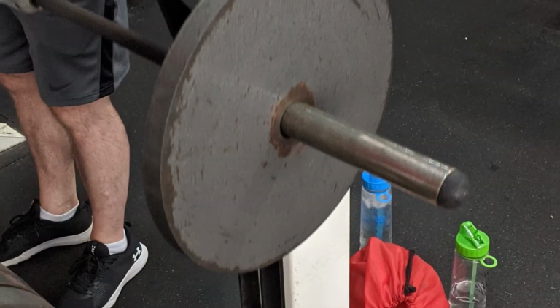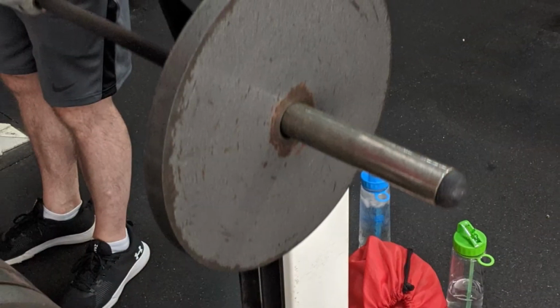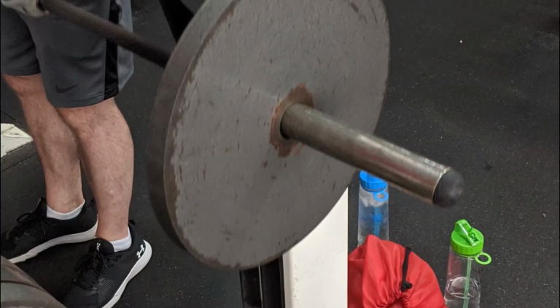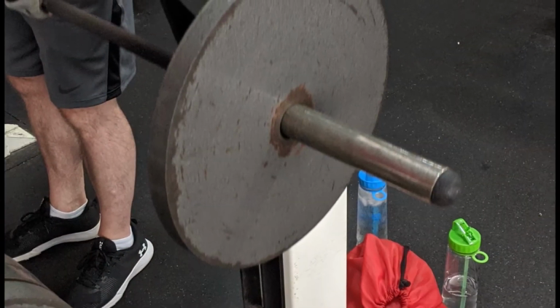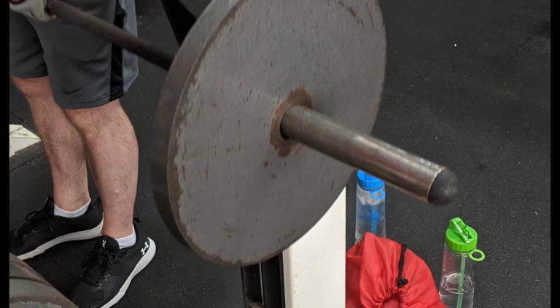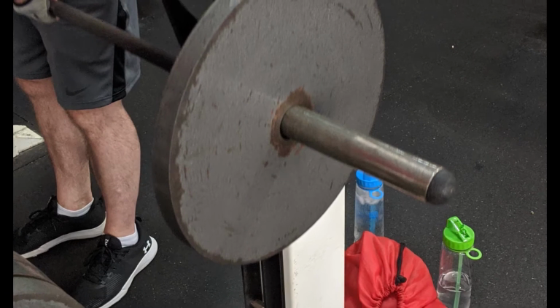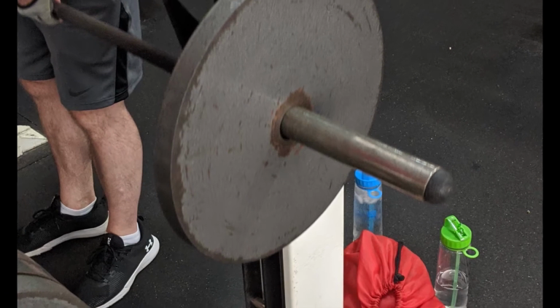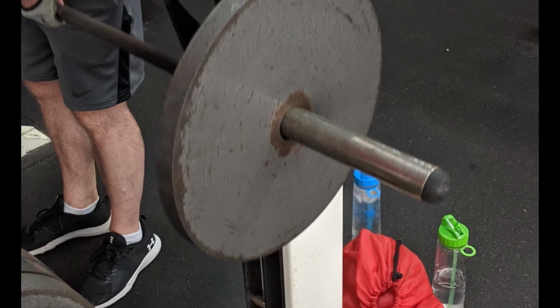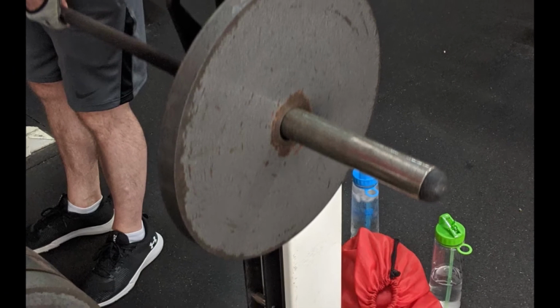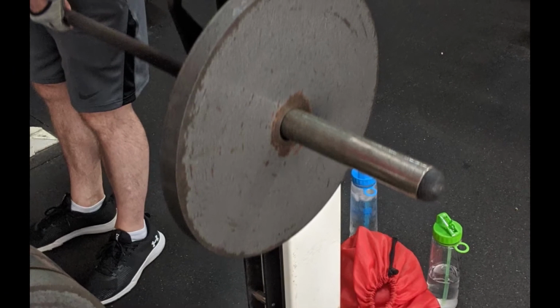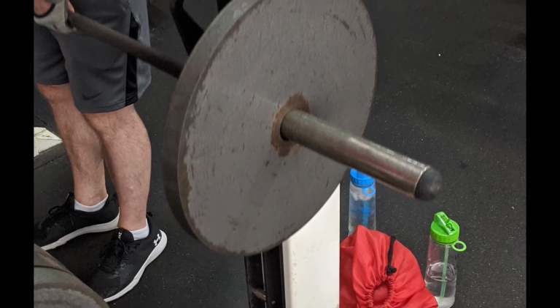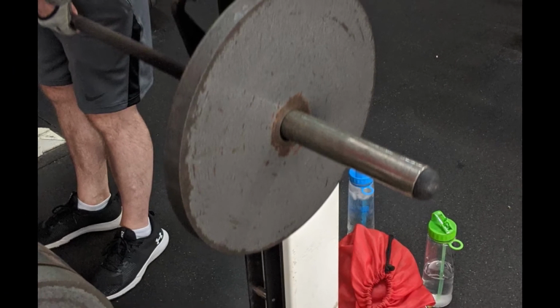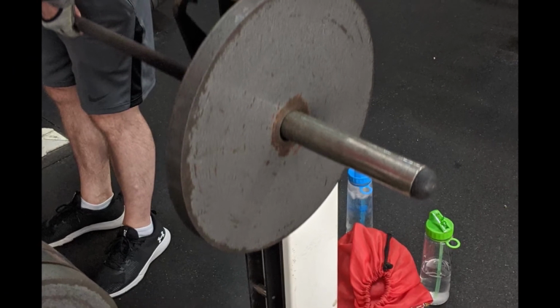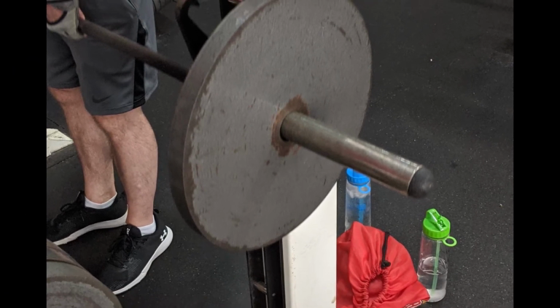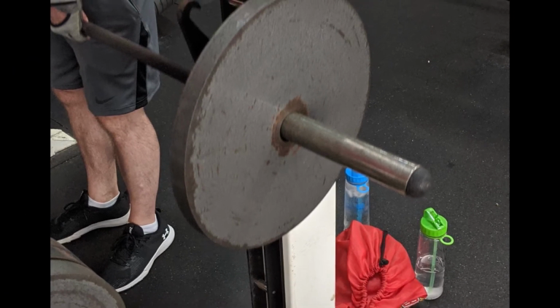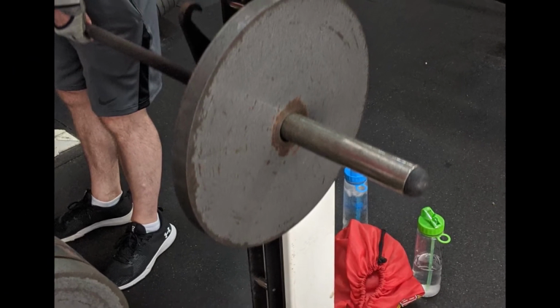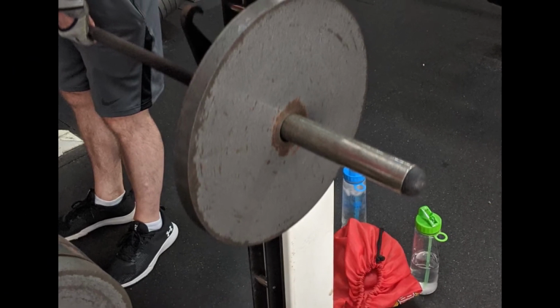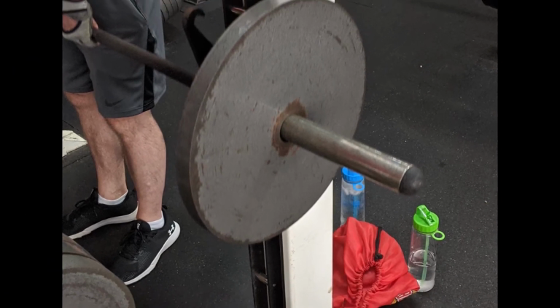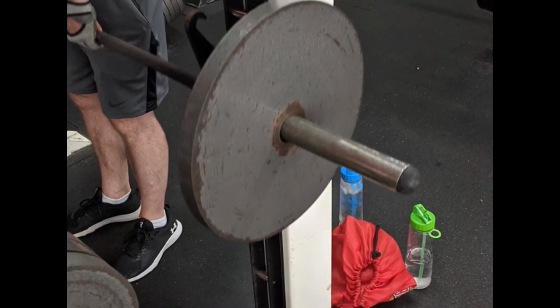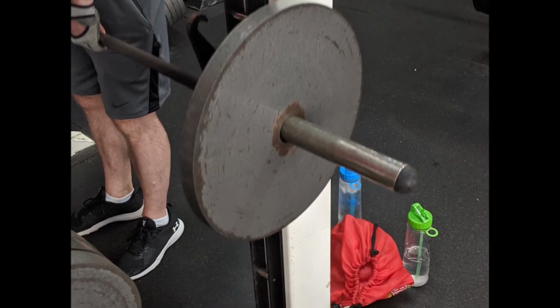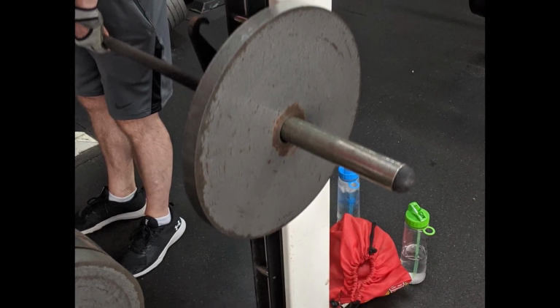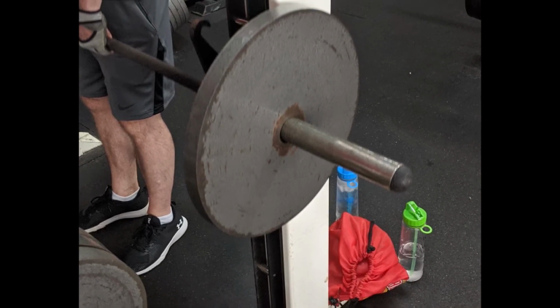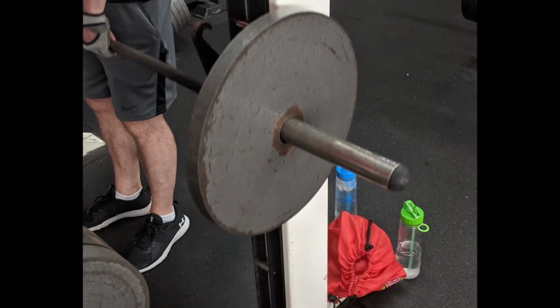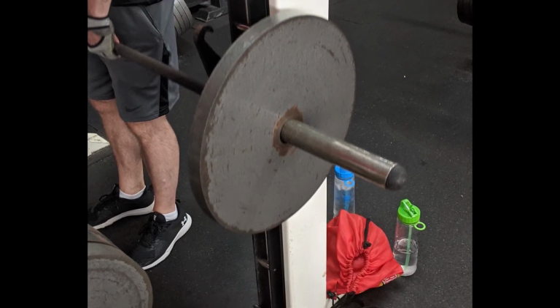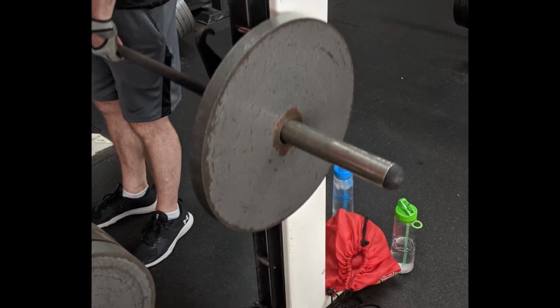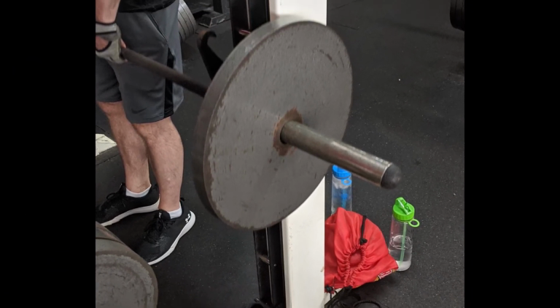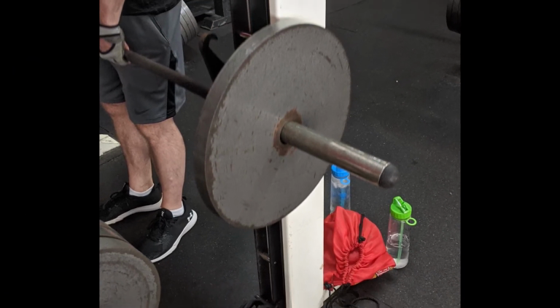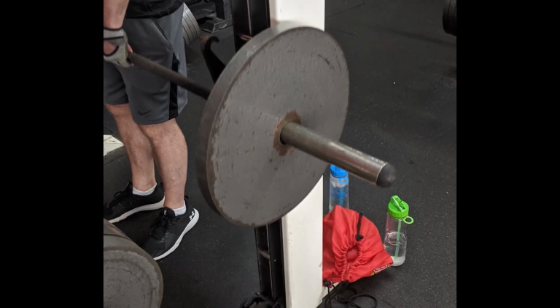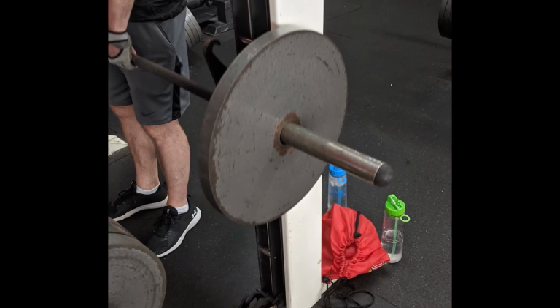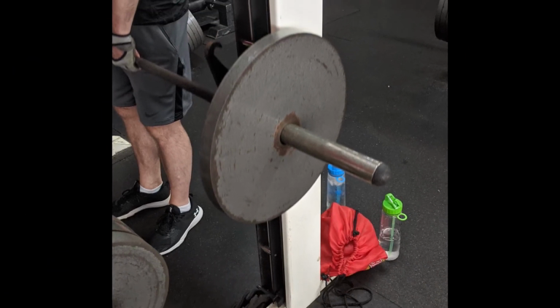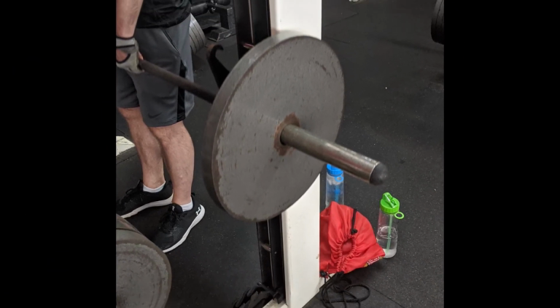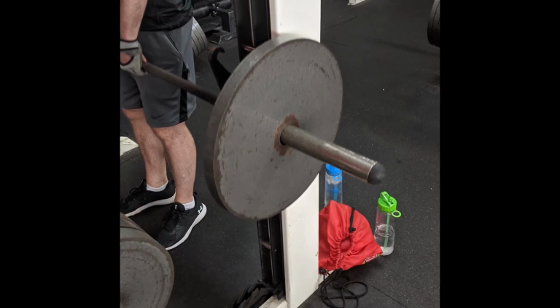This is a Smith machine. This is where the weights go on at all times. It's very easy to use.